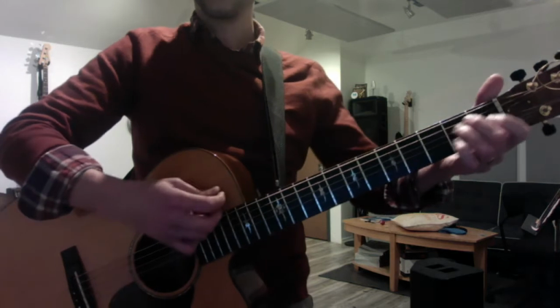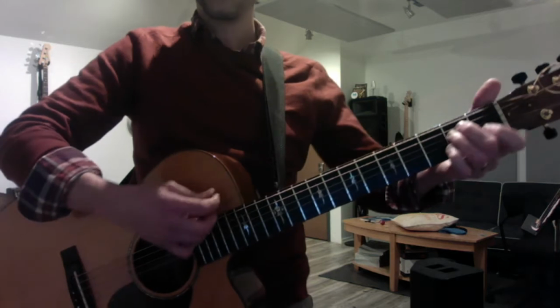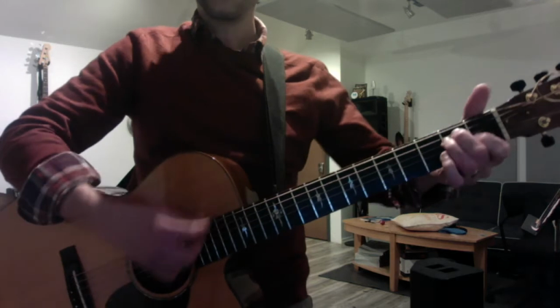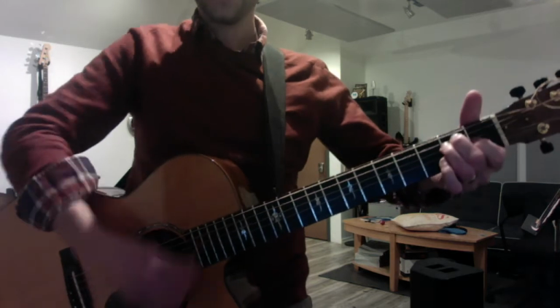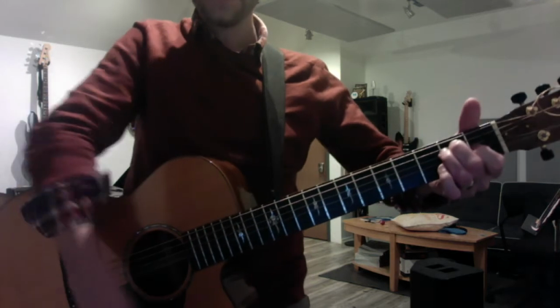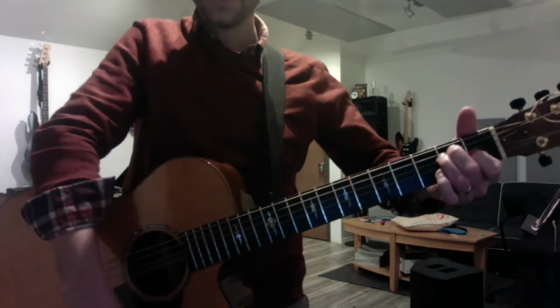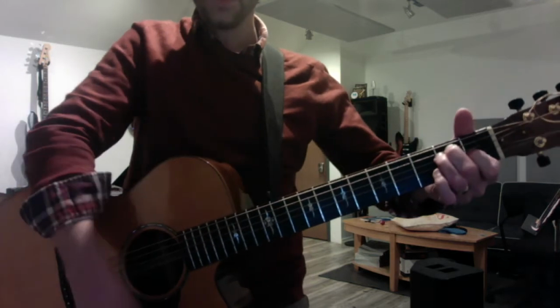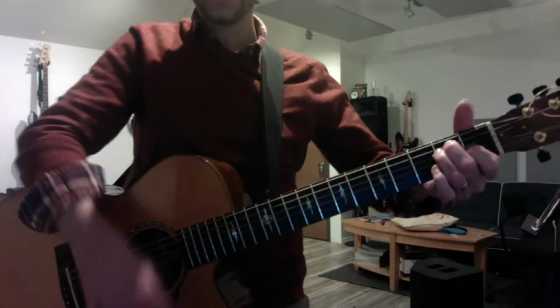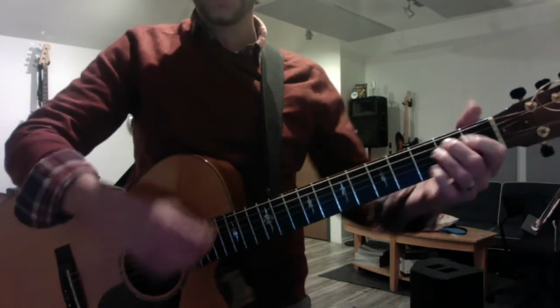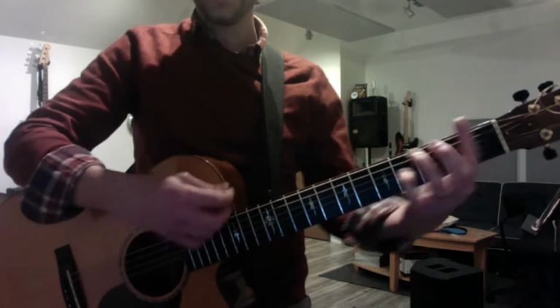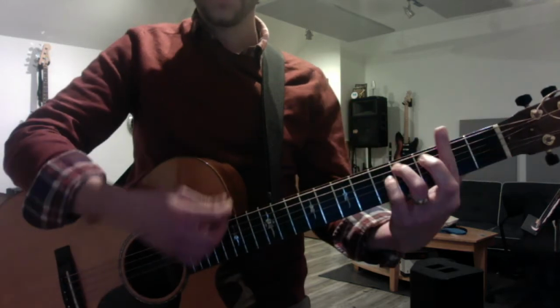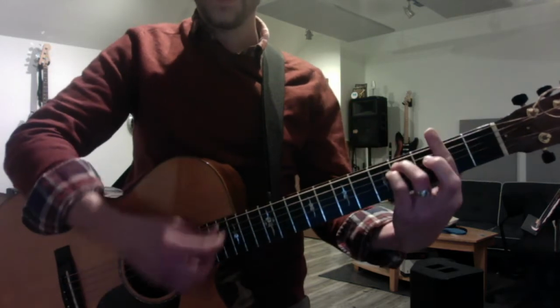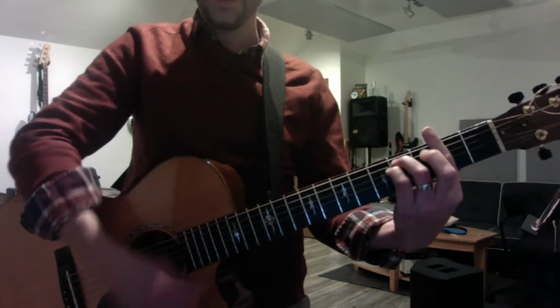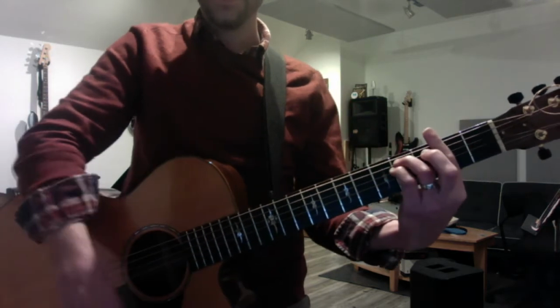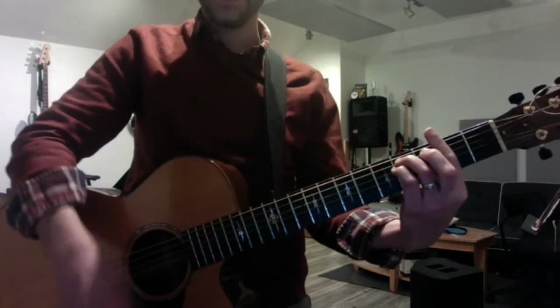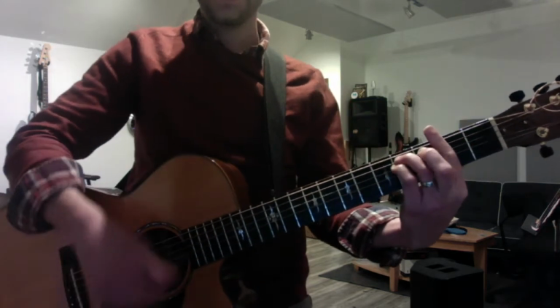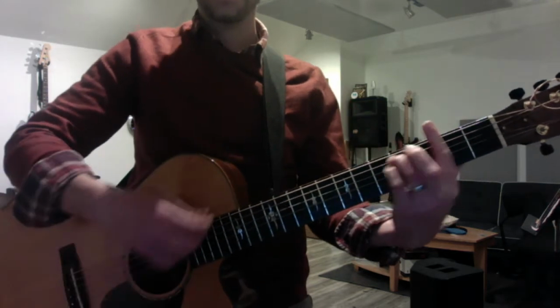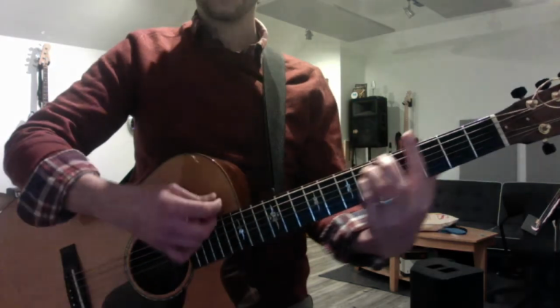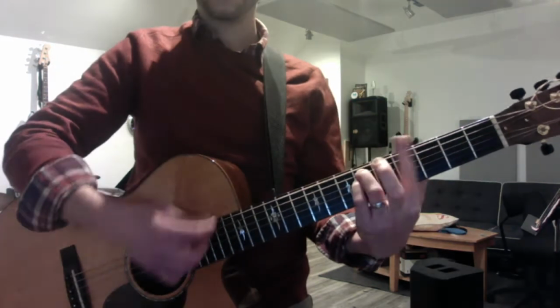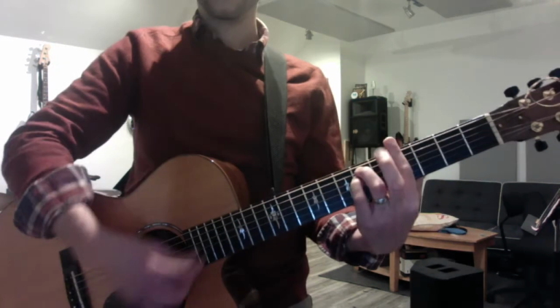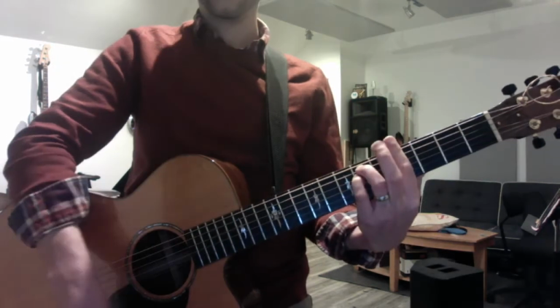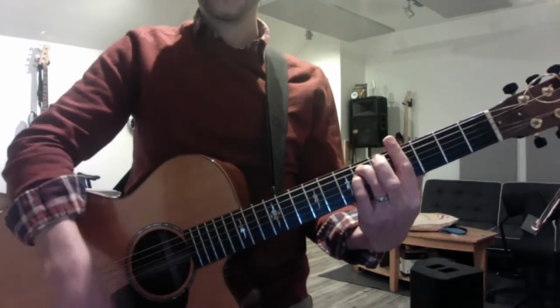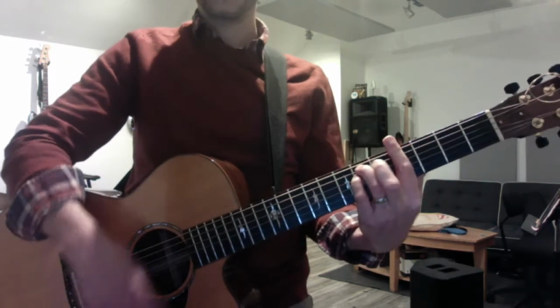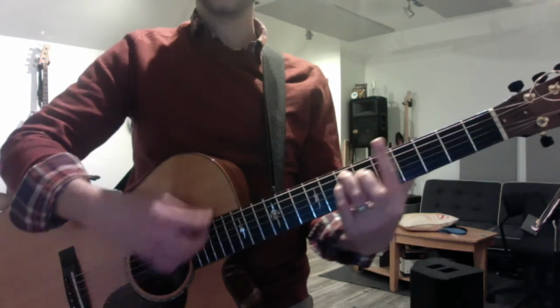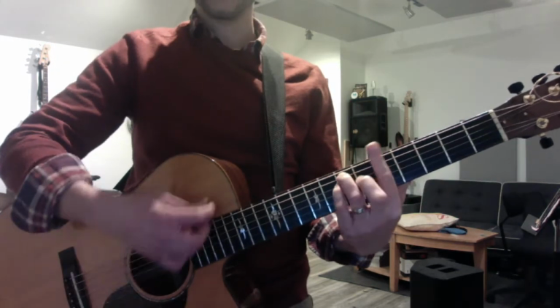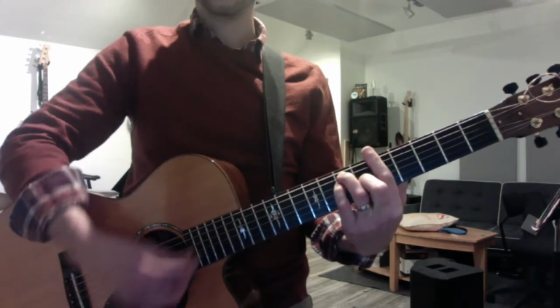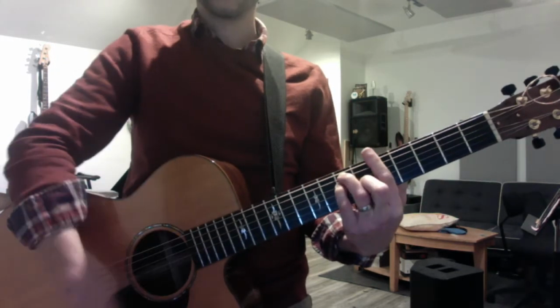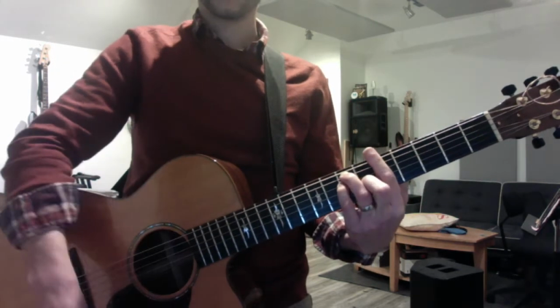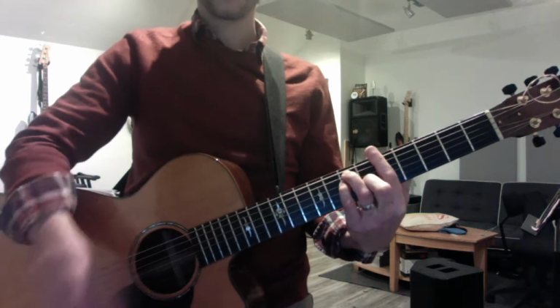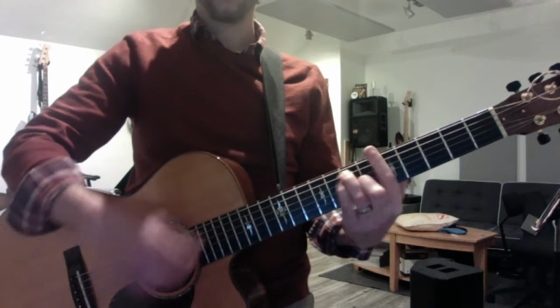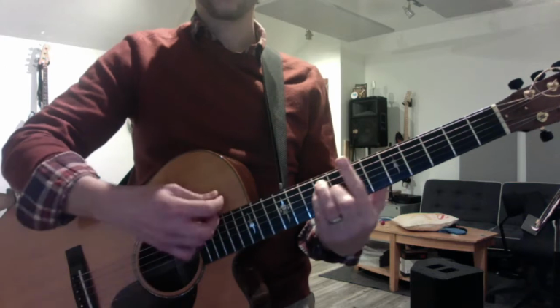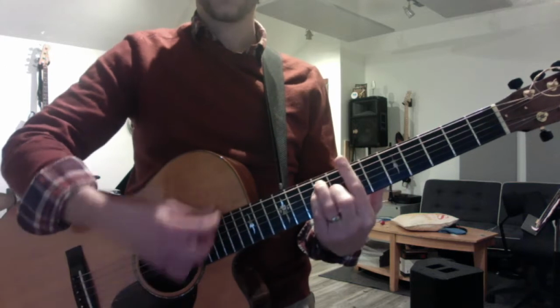You have to play the chord scale up and down, just like a normal scale.